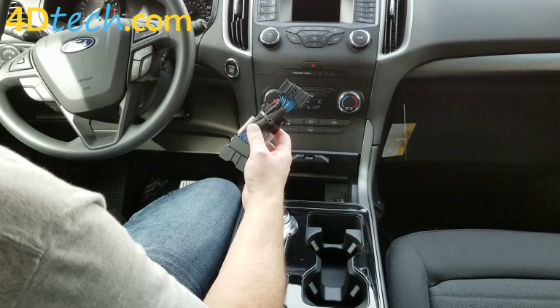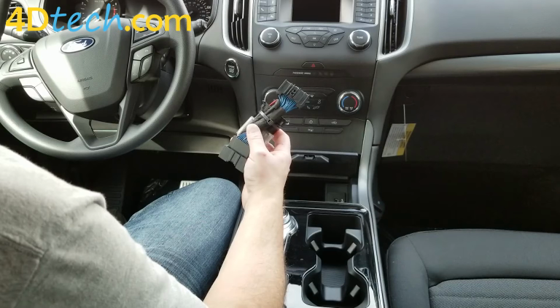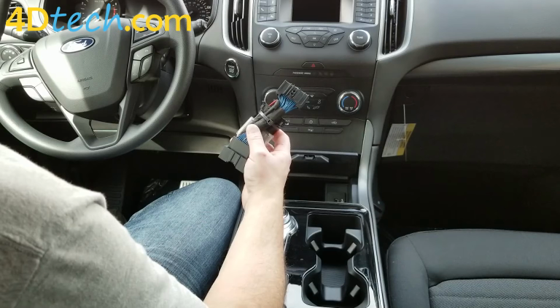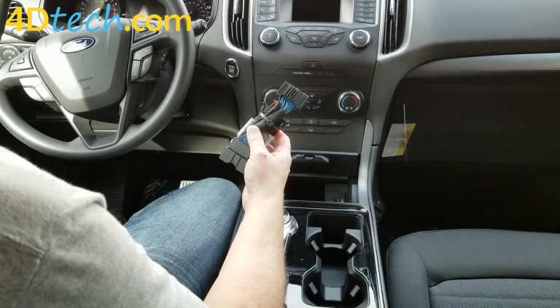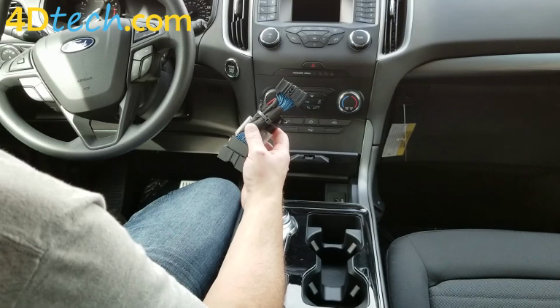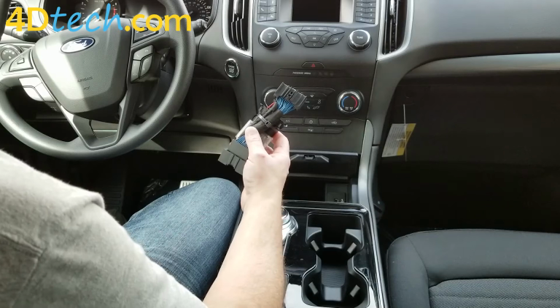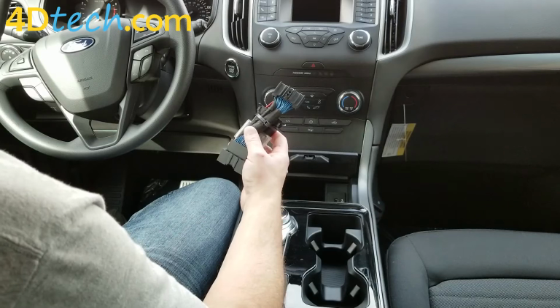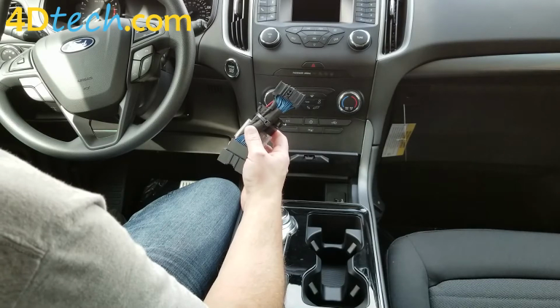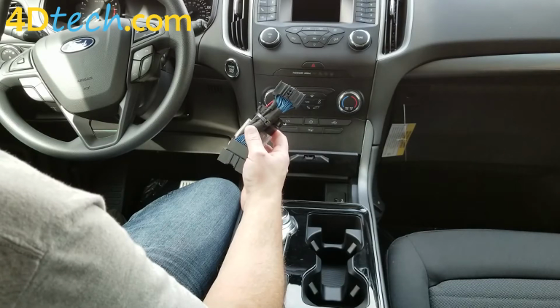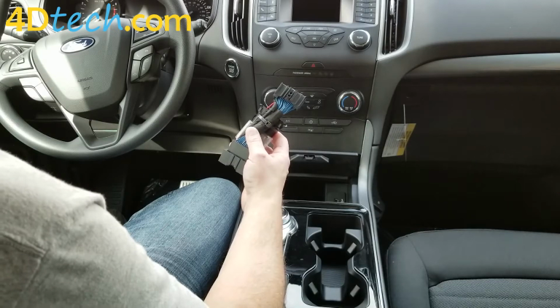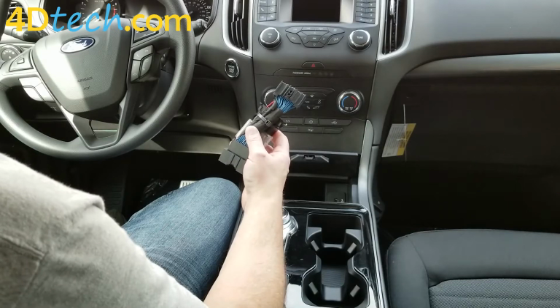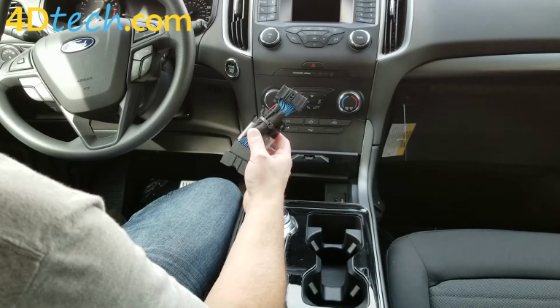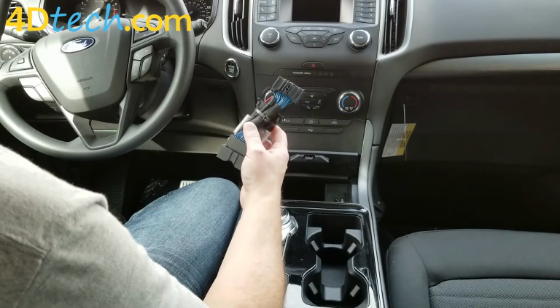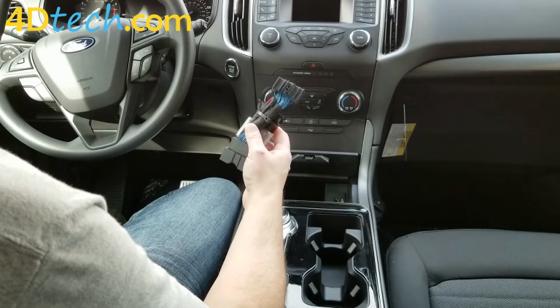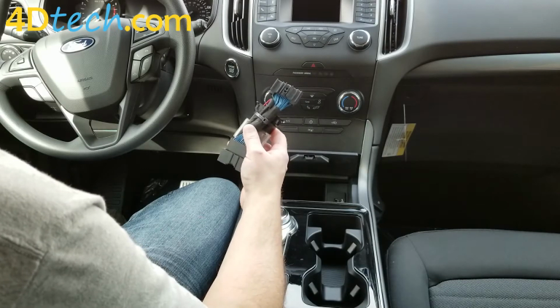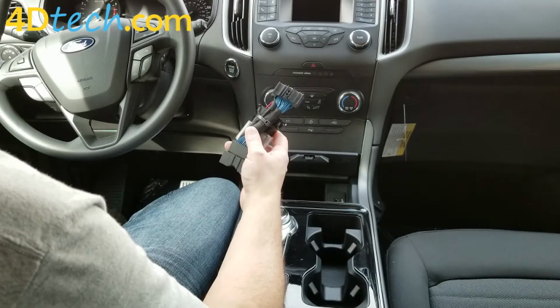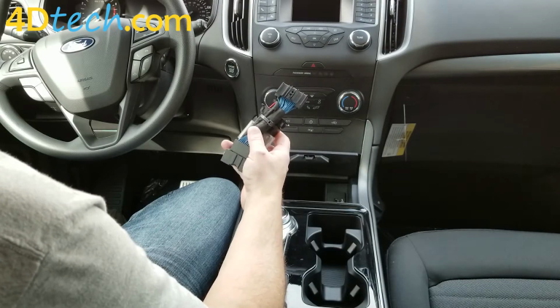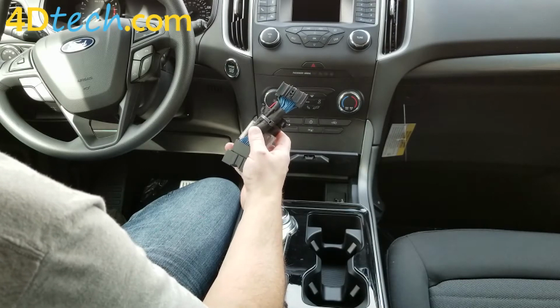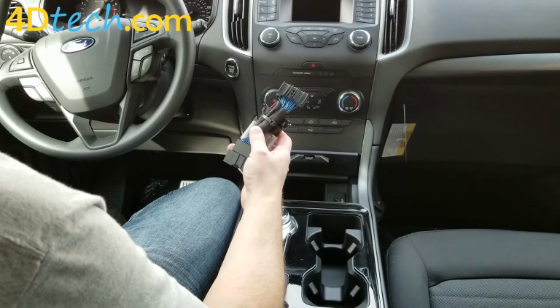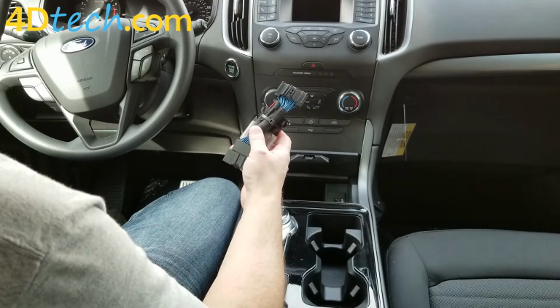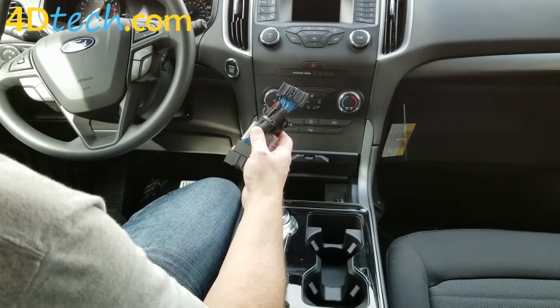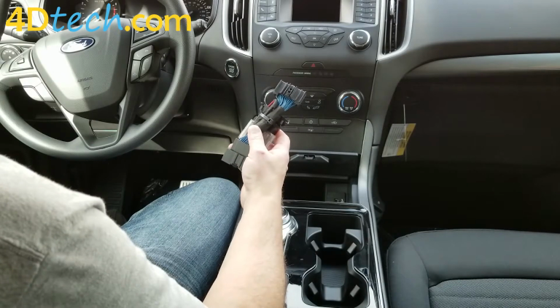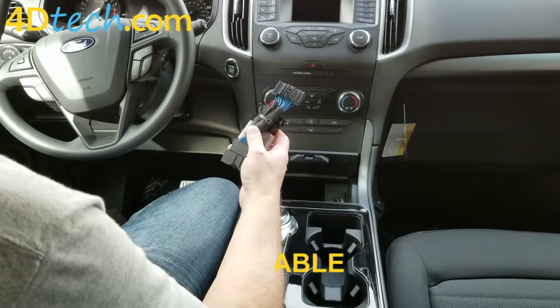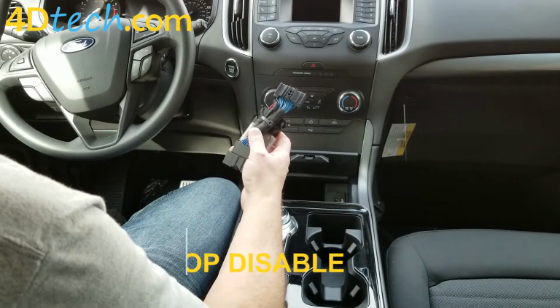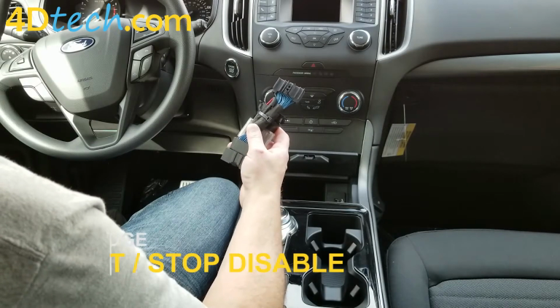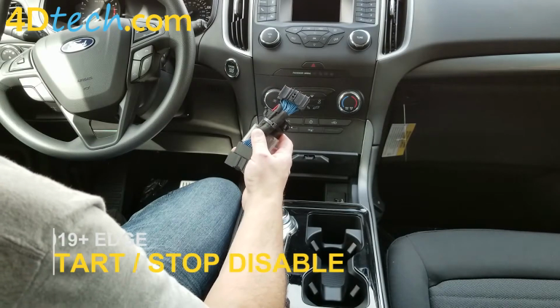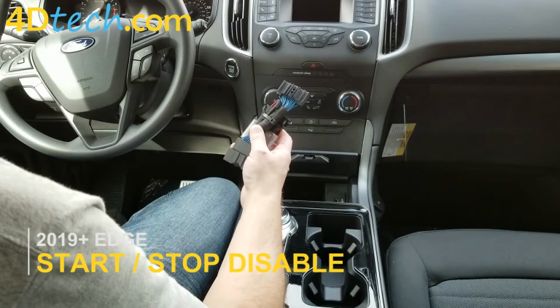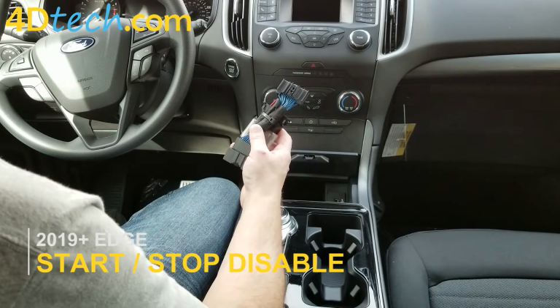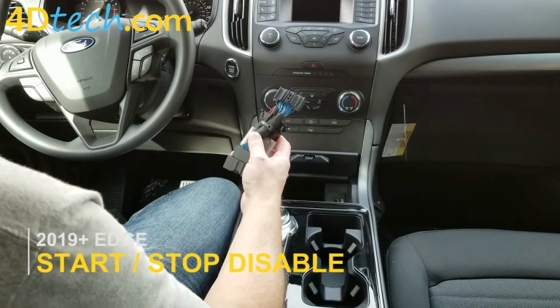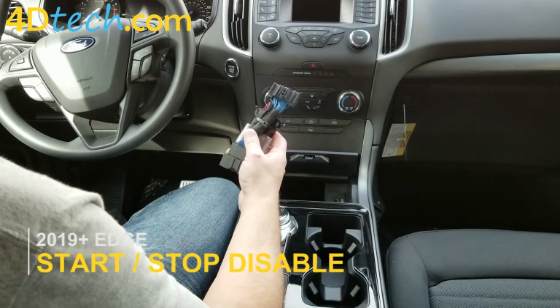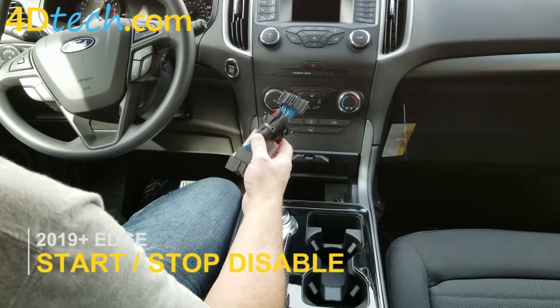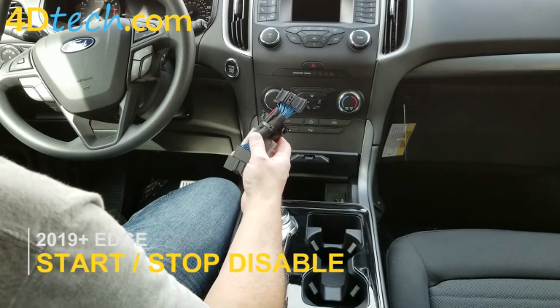Hi, I'm Scott with 4D Tech. Today I want to talk to you about our Auto Start Stop Eliminator for Ford vehicles.